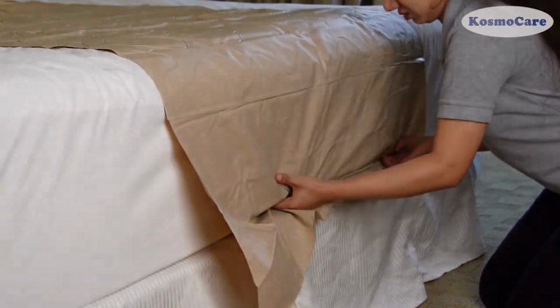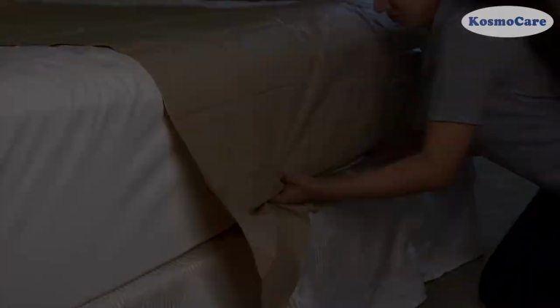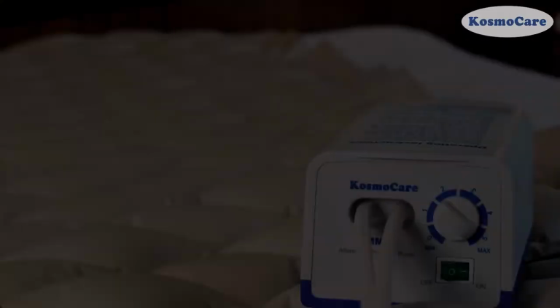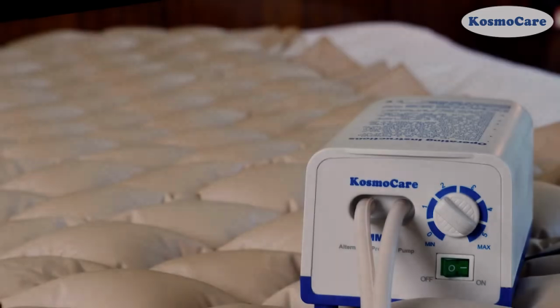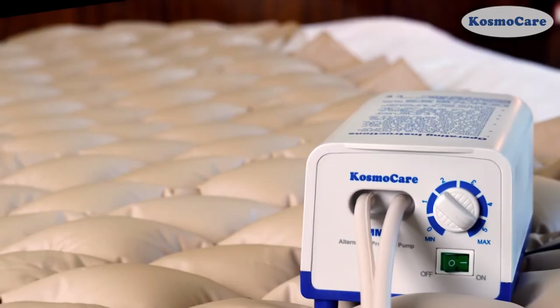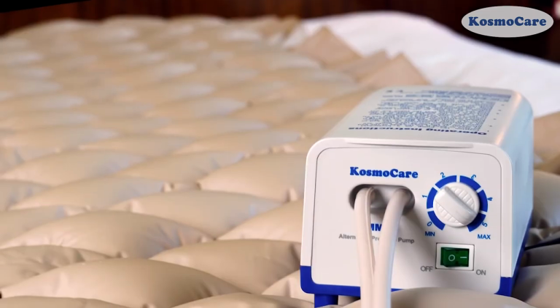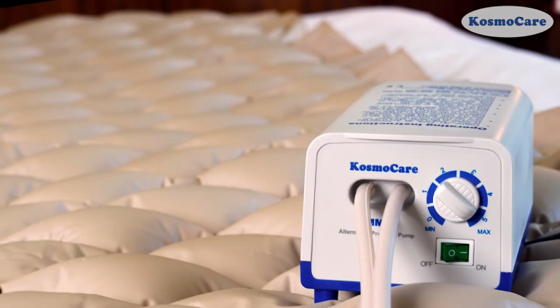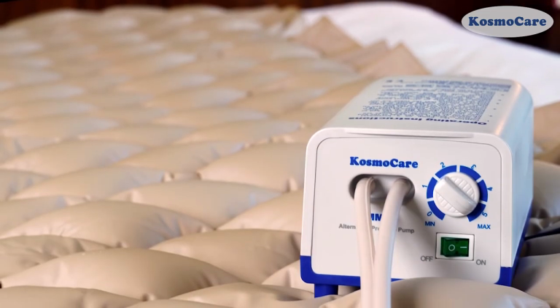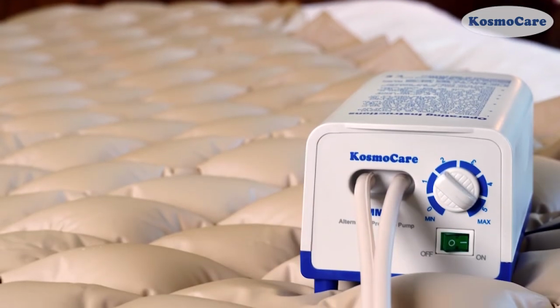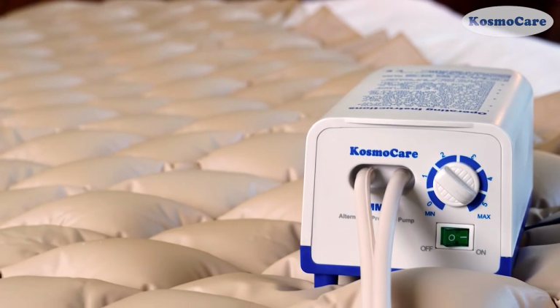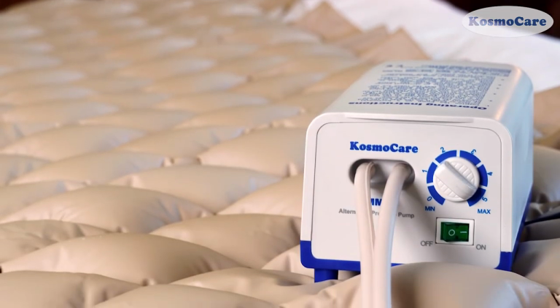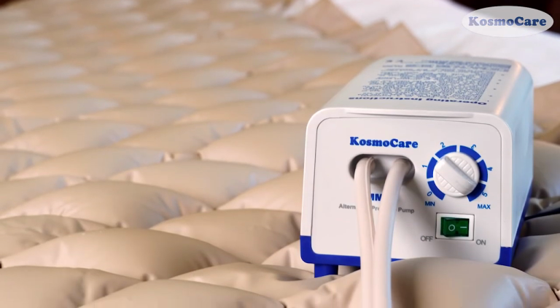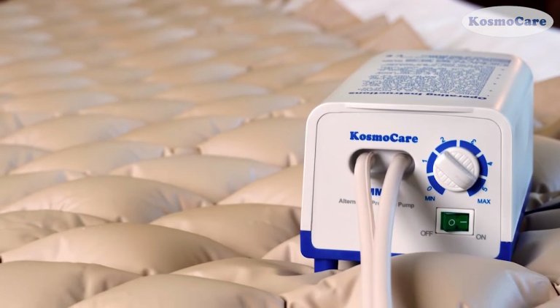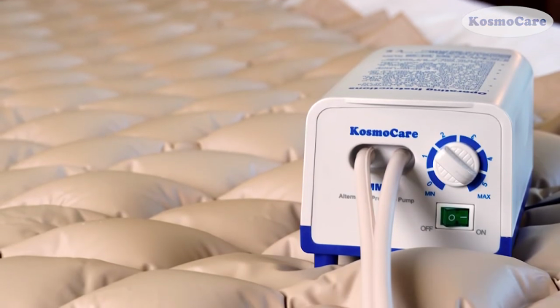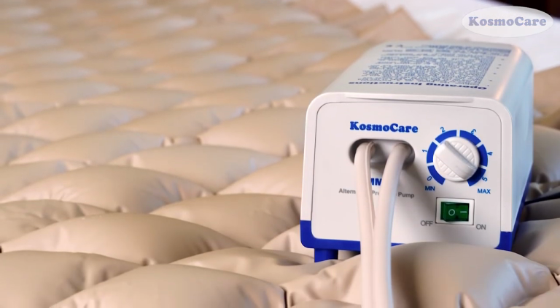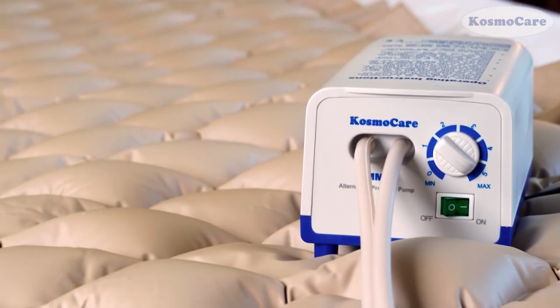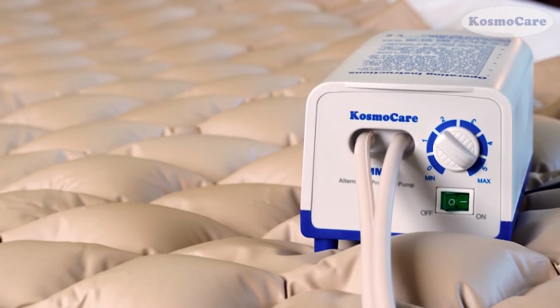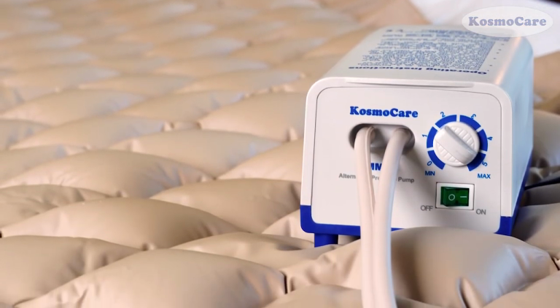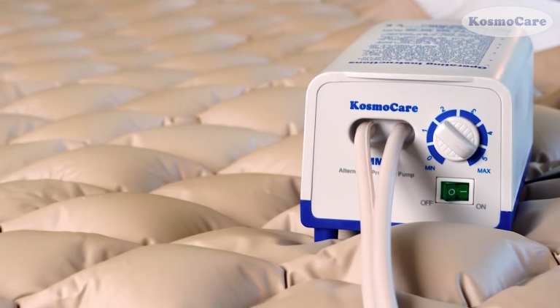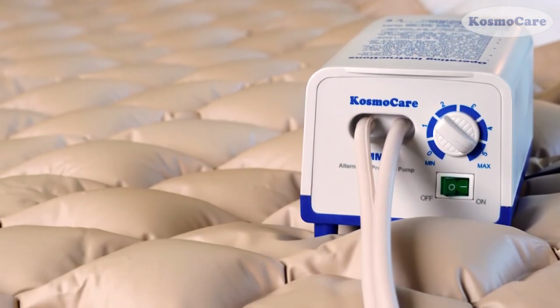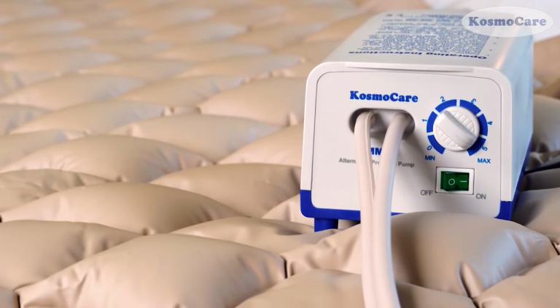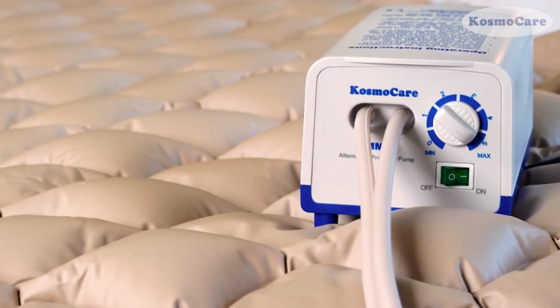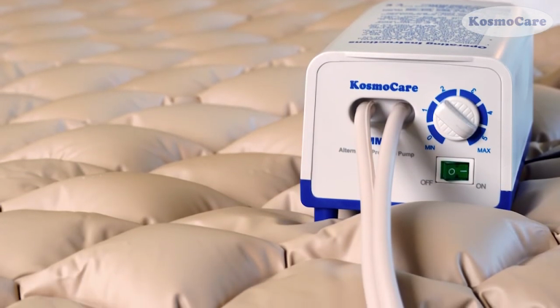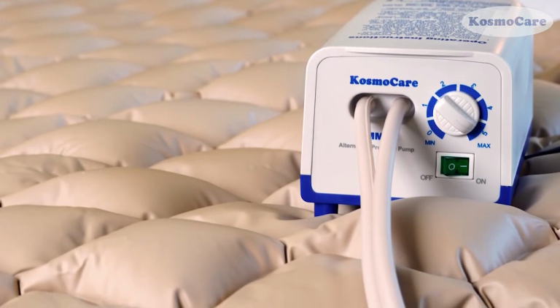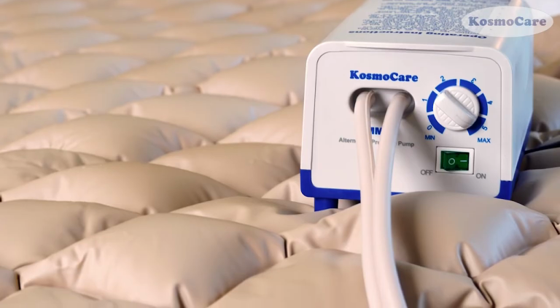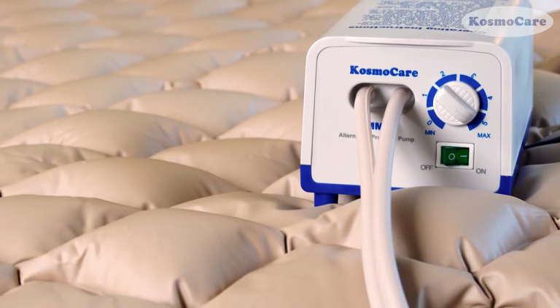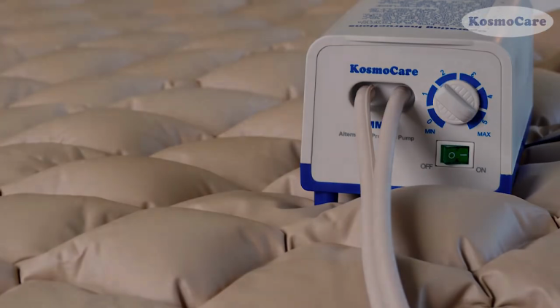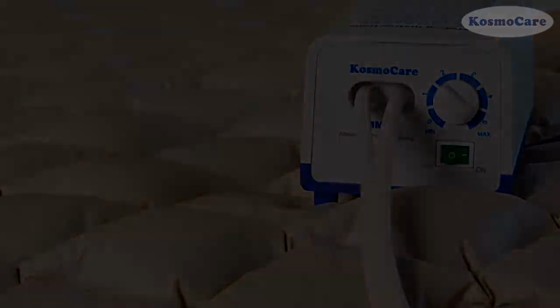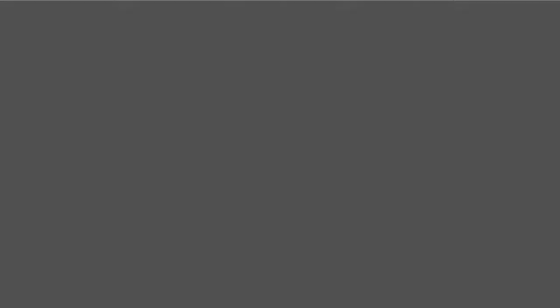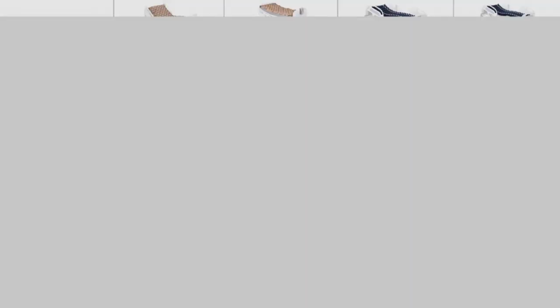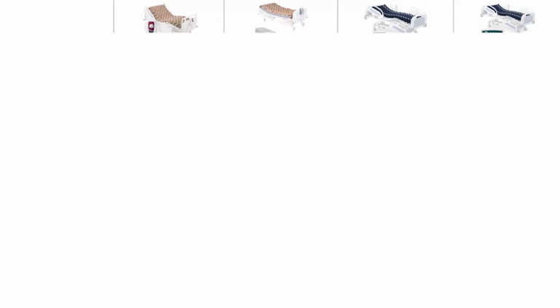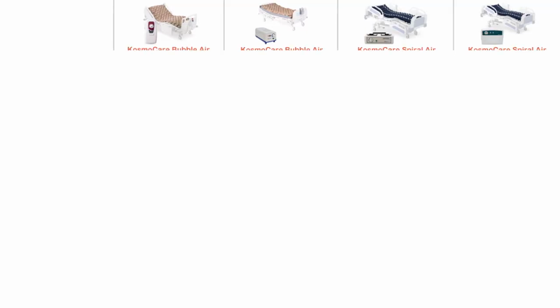Give your loved ones the comfort and relief with the Anti-Decubitus Bubble Air Mattress MM2 from CosmoCare.